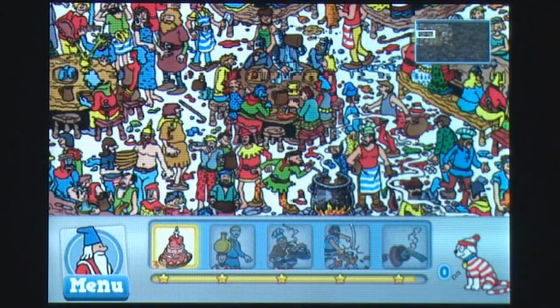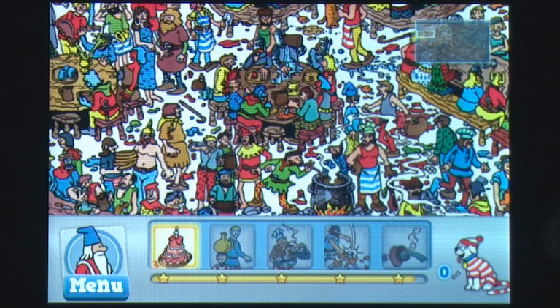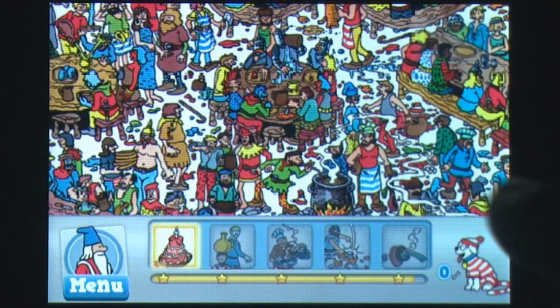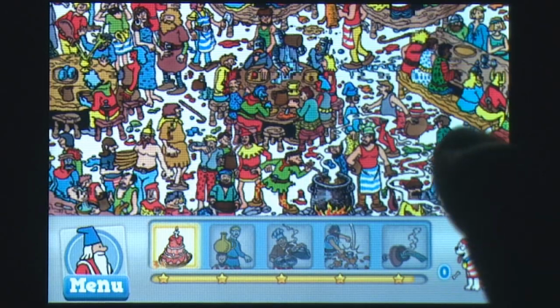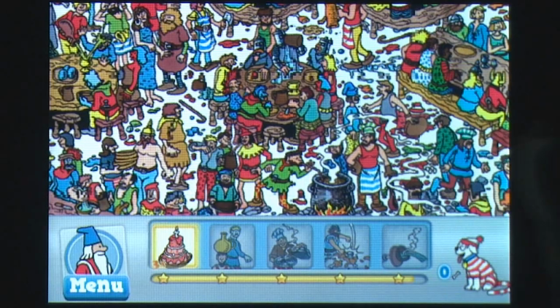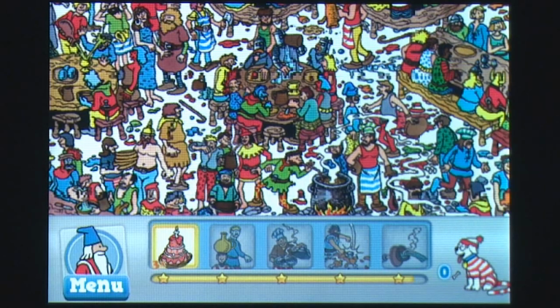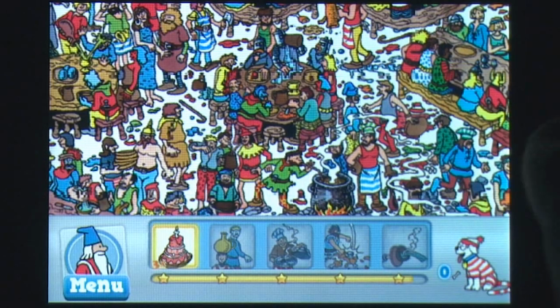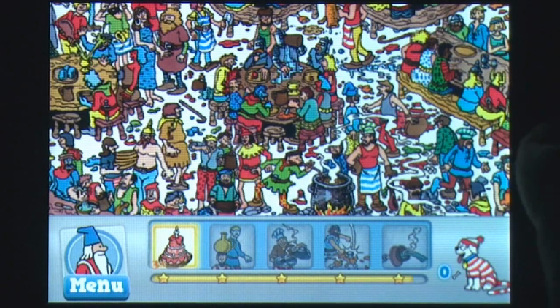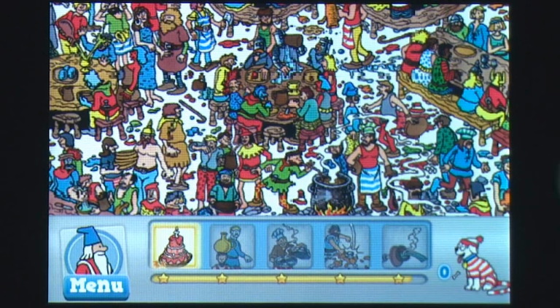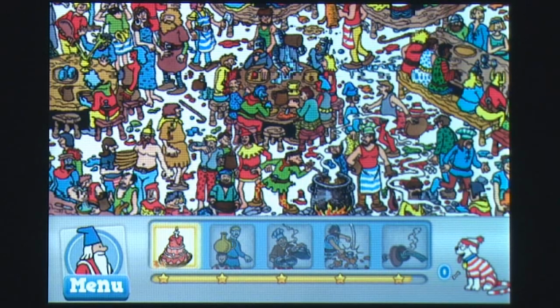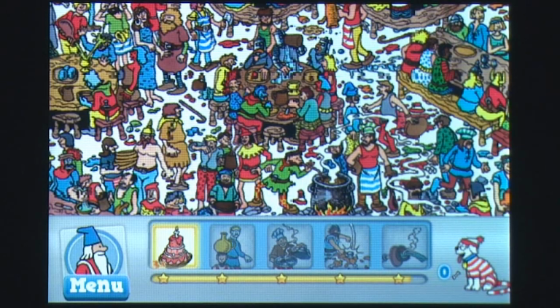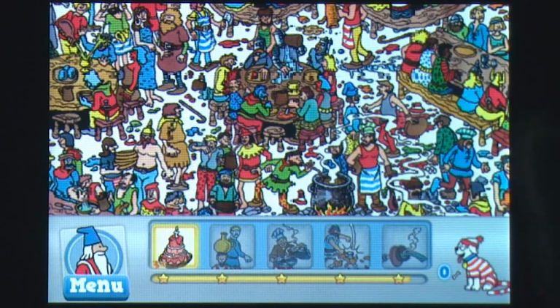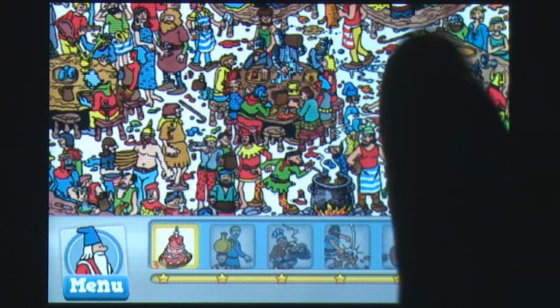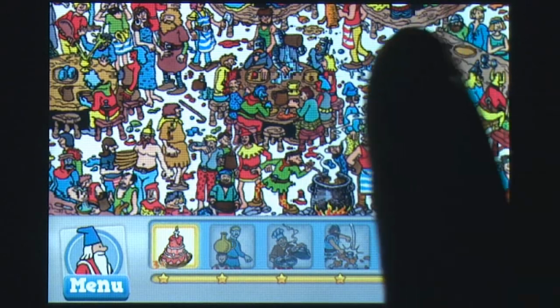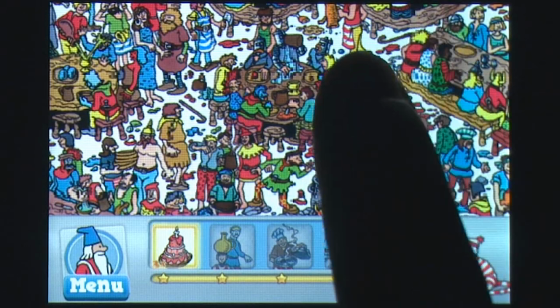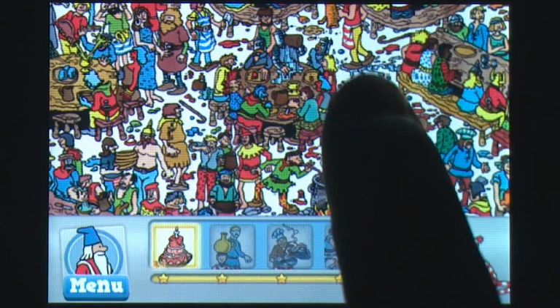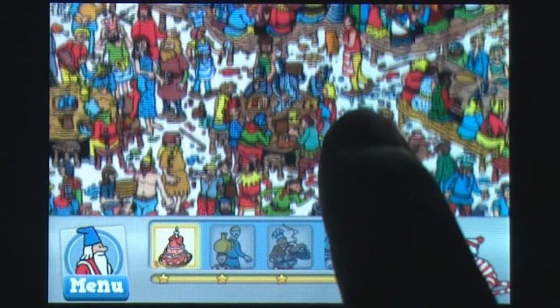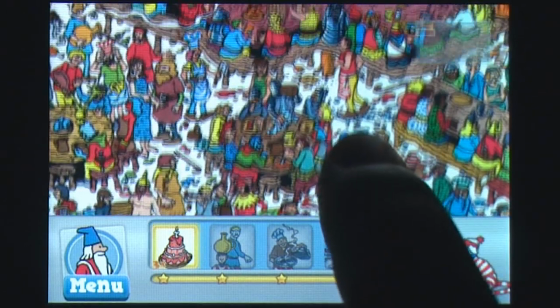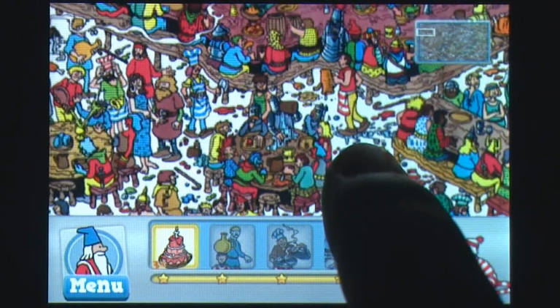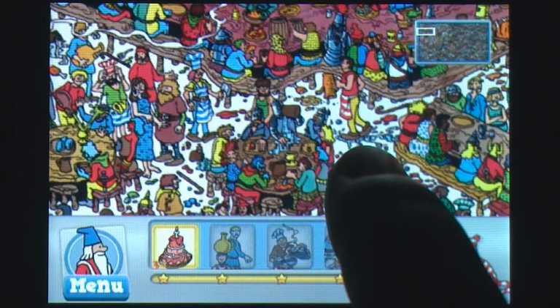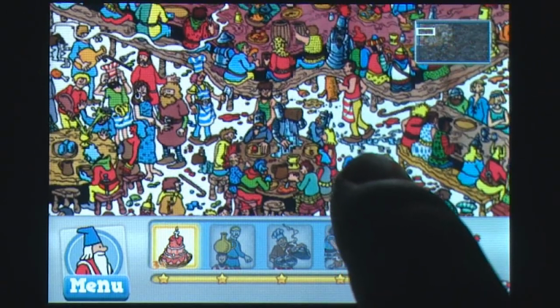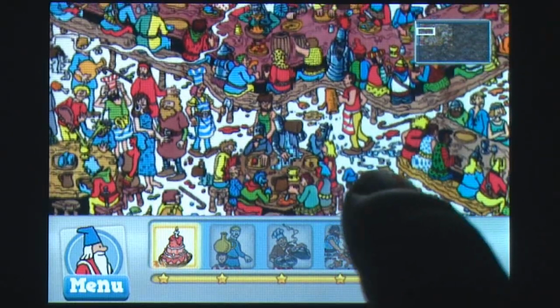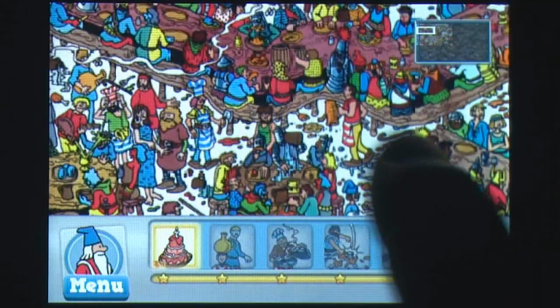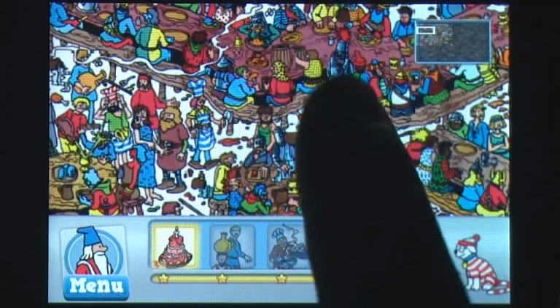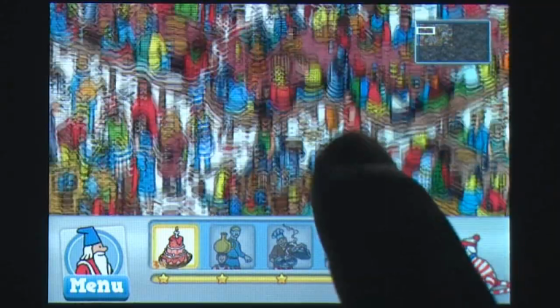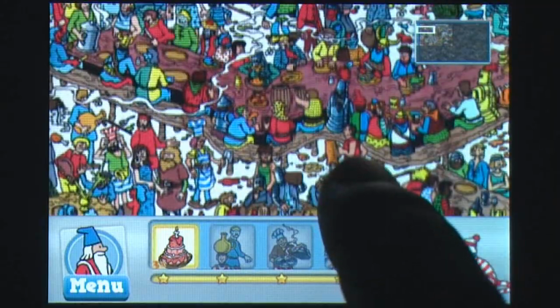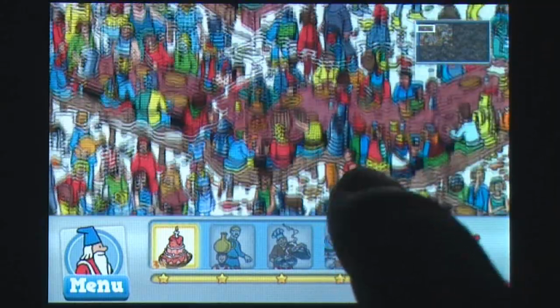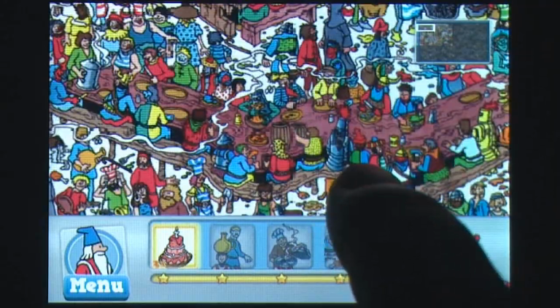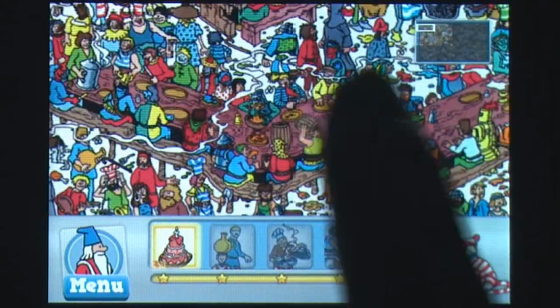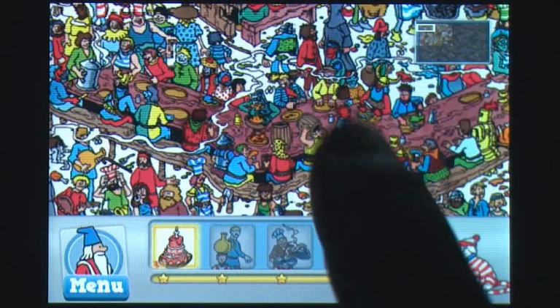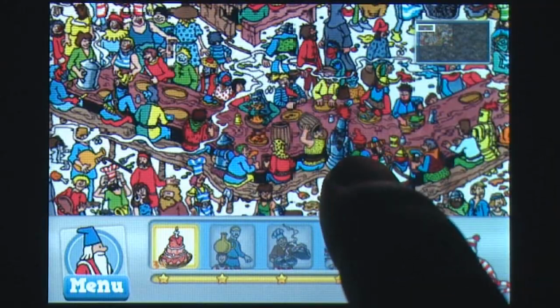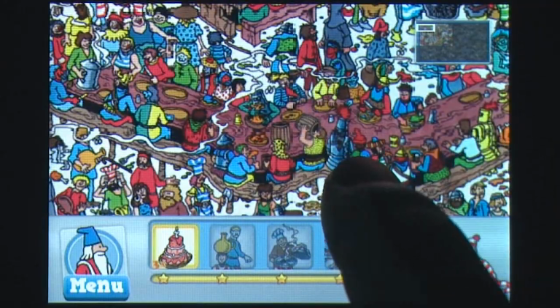The game offers two difficulty levels: Adult Mode for those looking for a challenge, and Kids Mode for those looking for something a little easier.